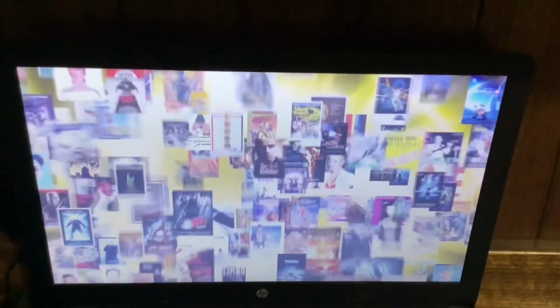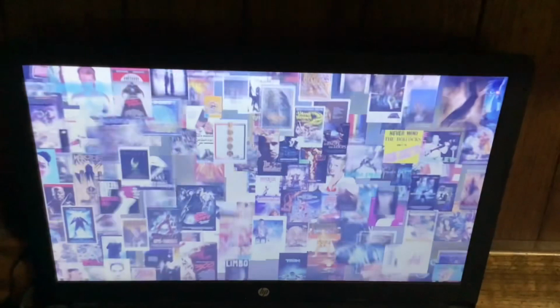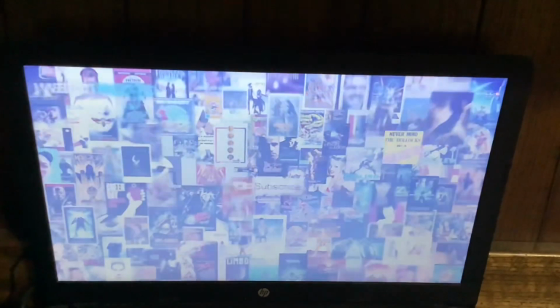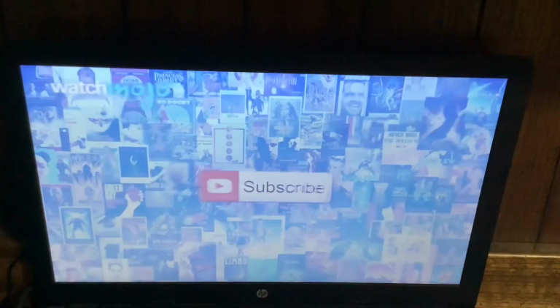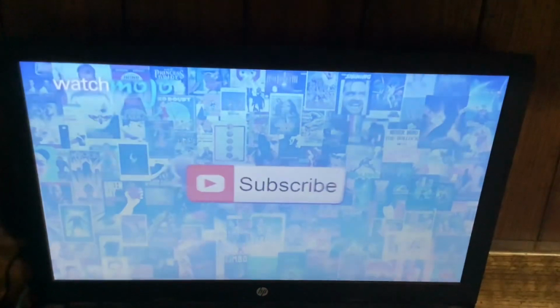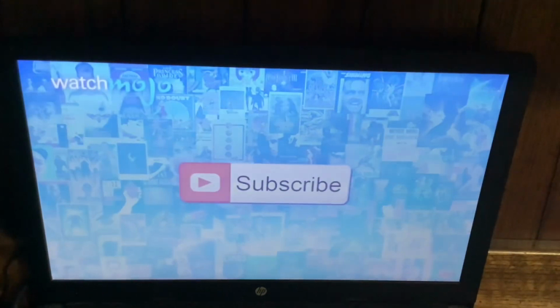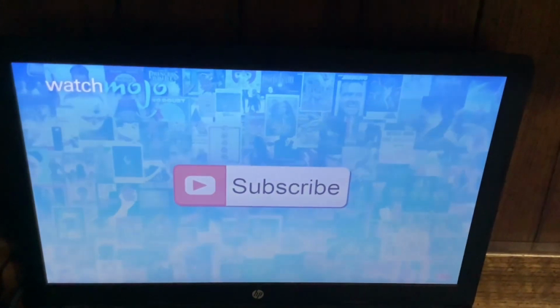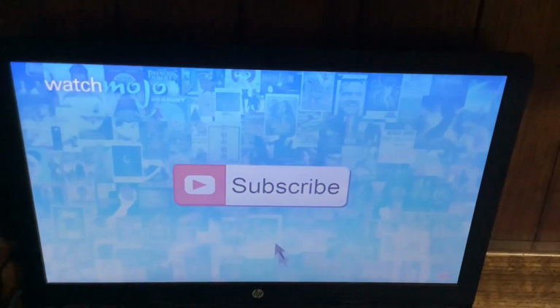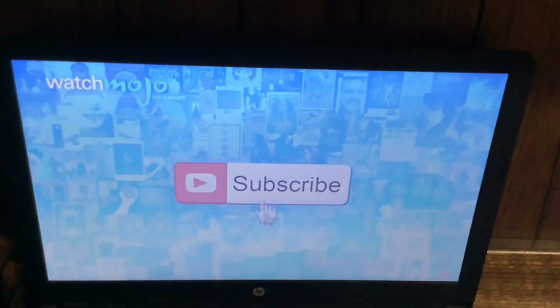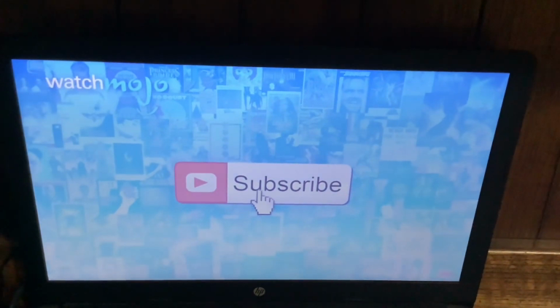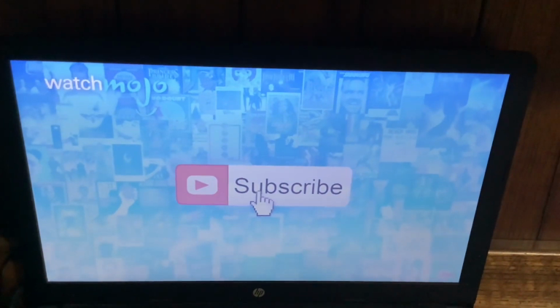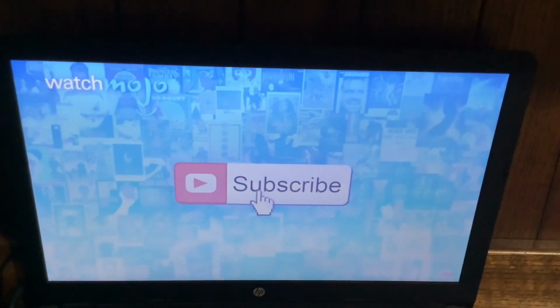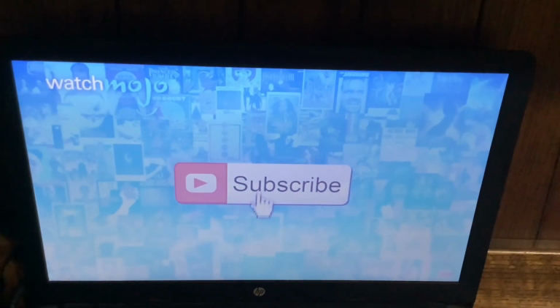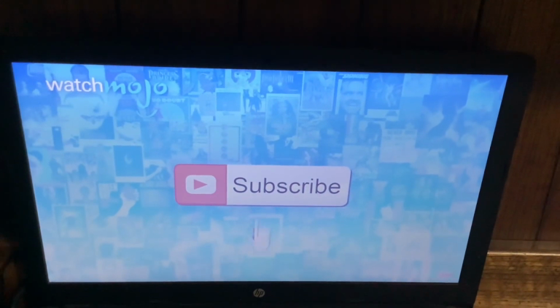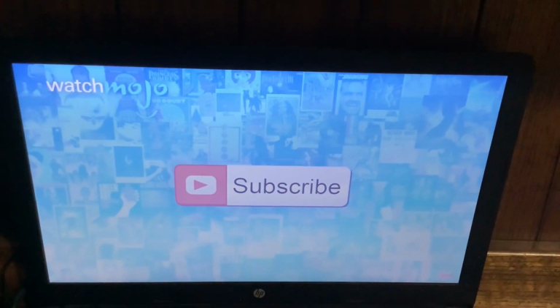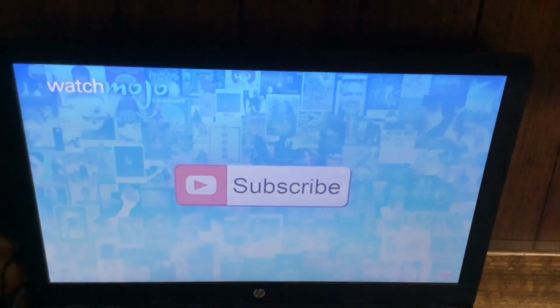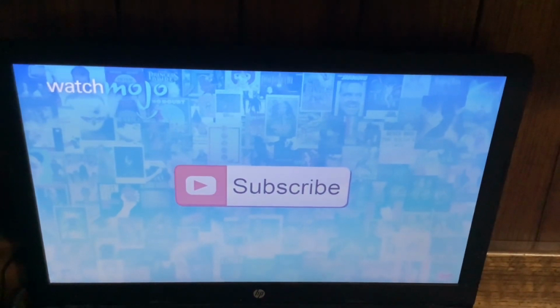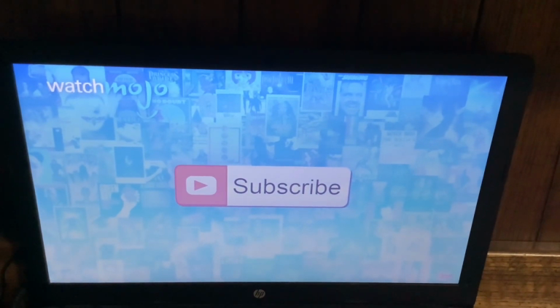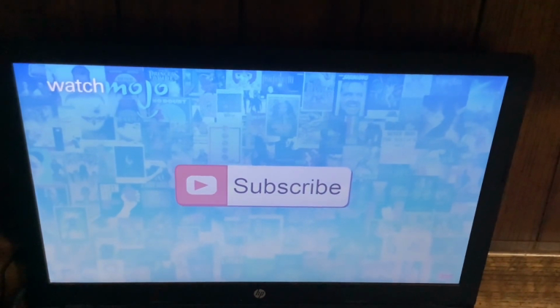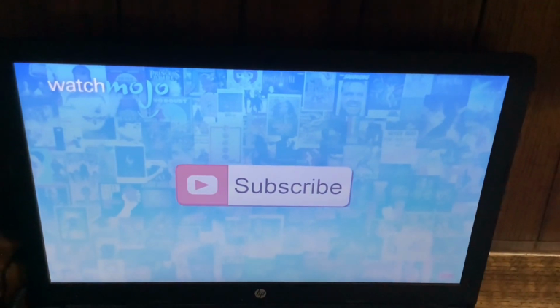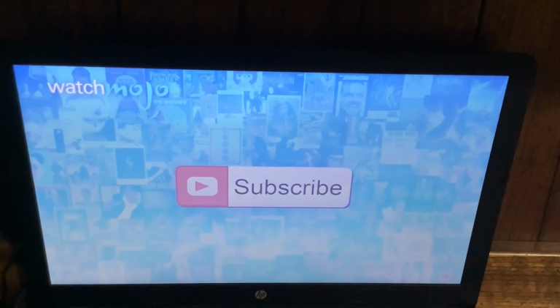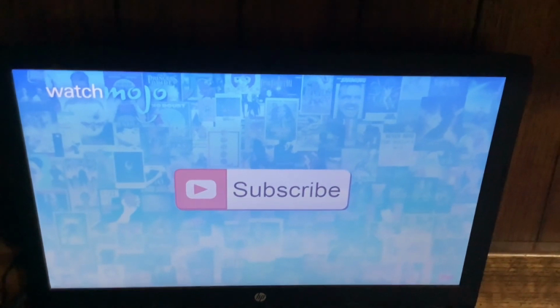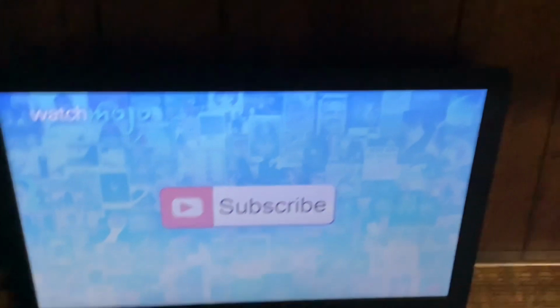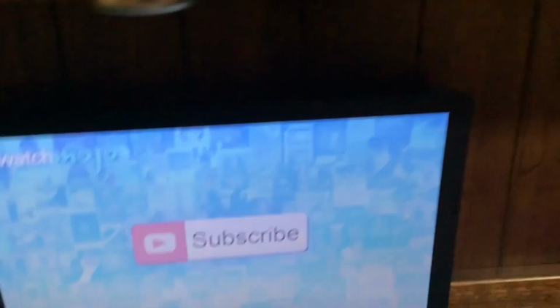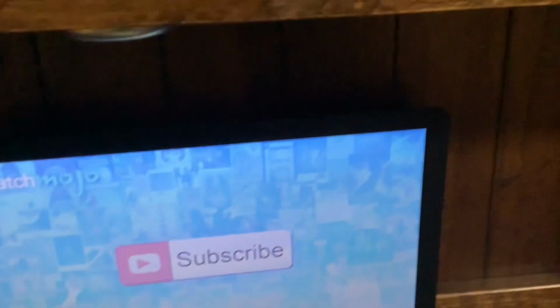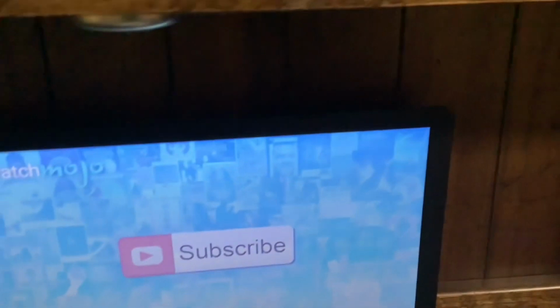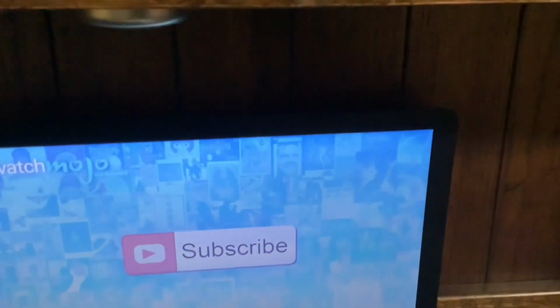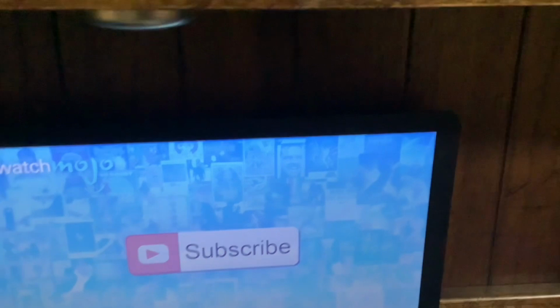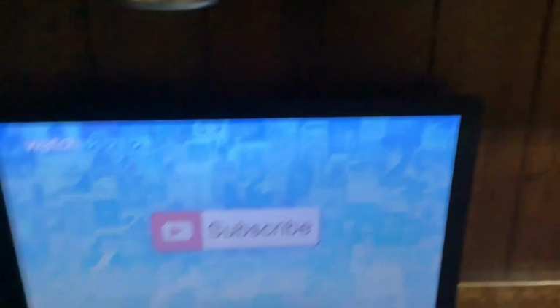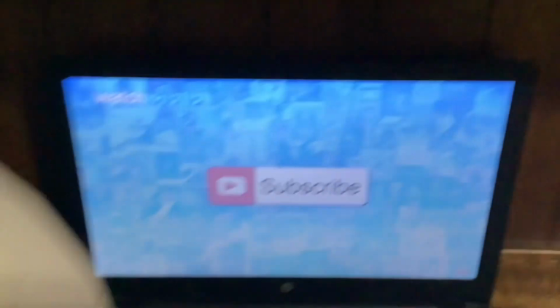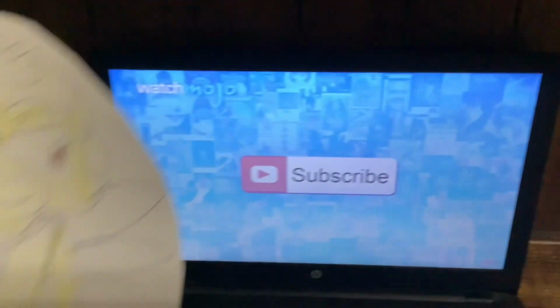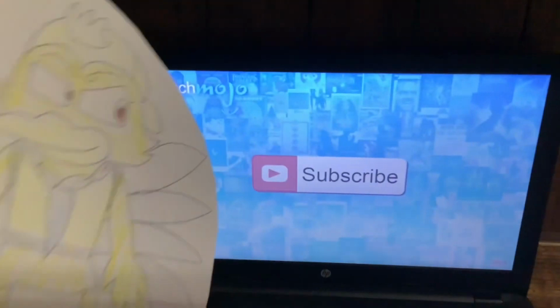Before we begin, we publish new videos every day, so be sure to subscribe for more great content.